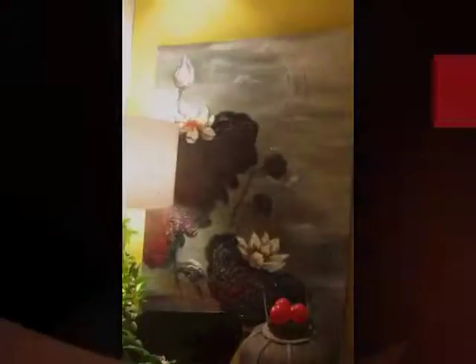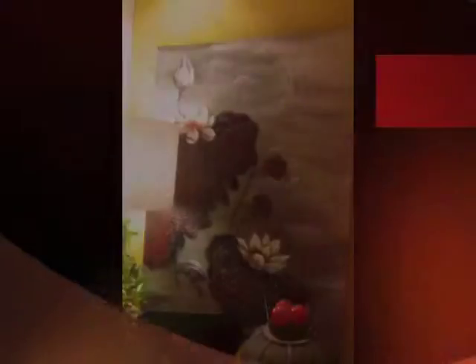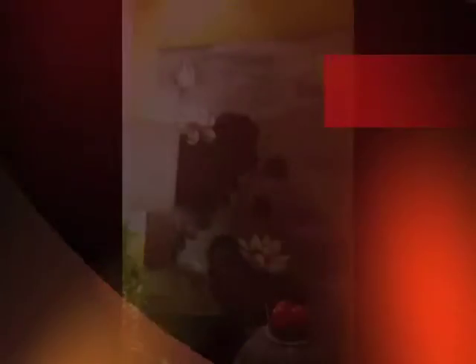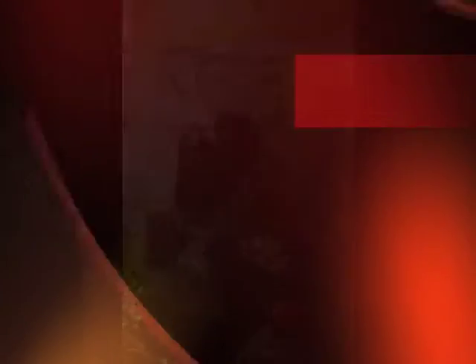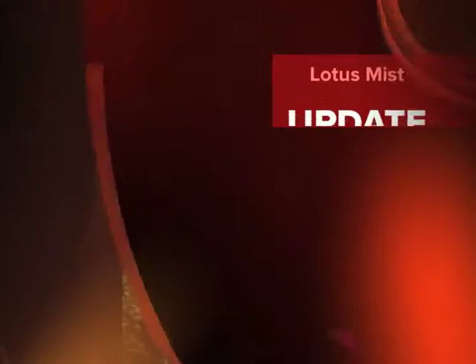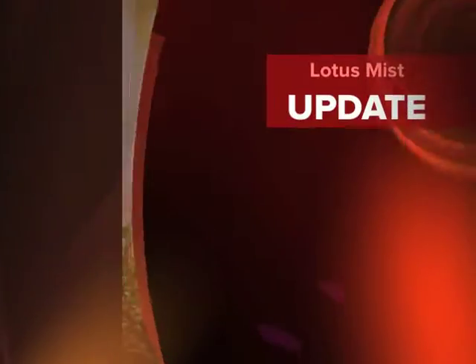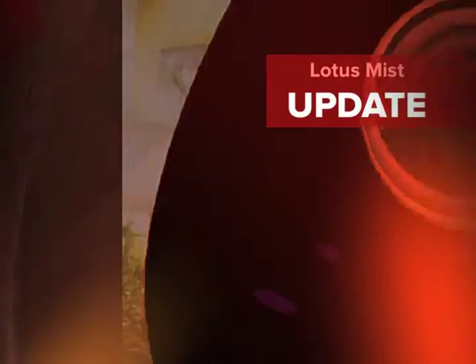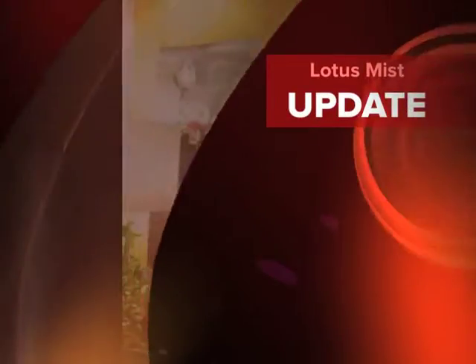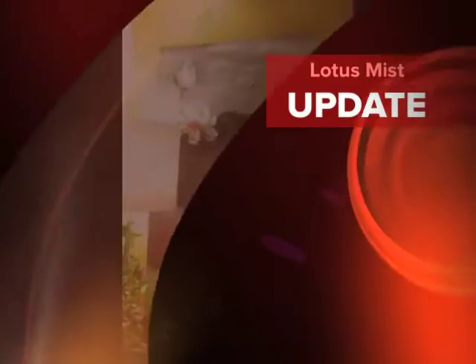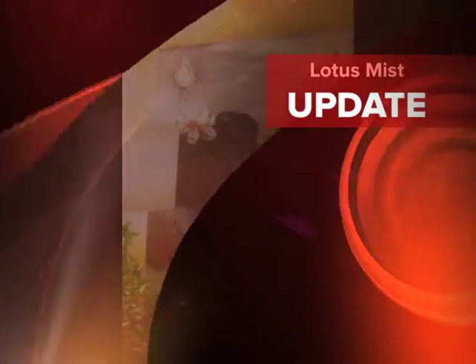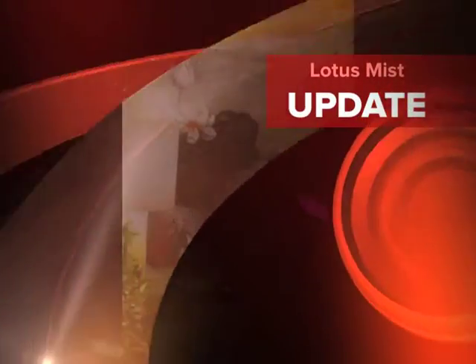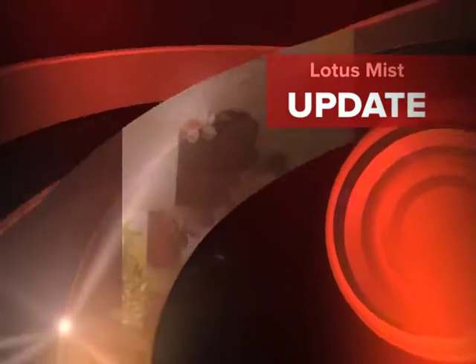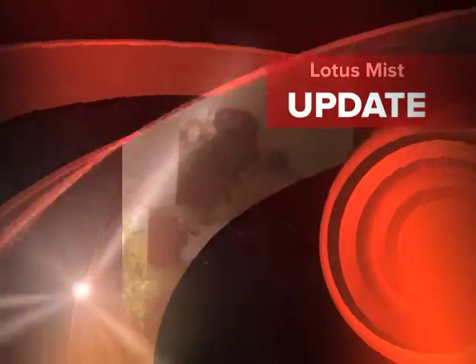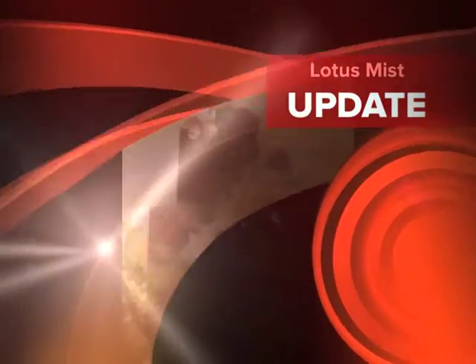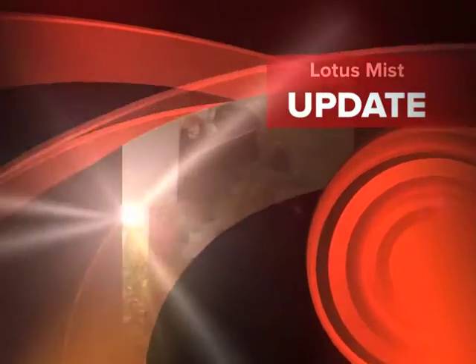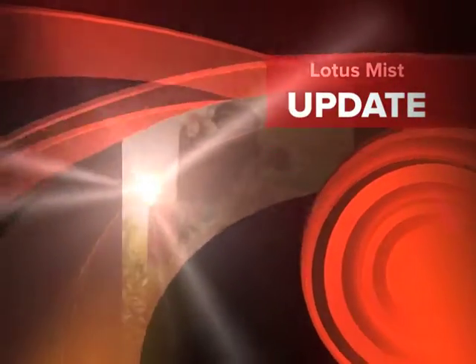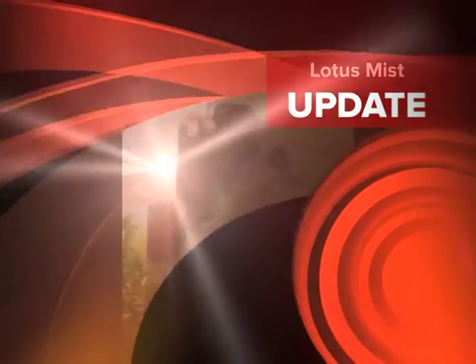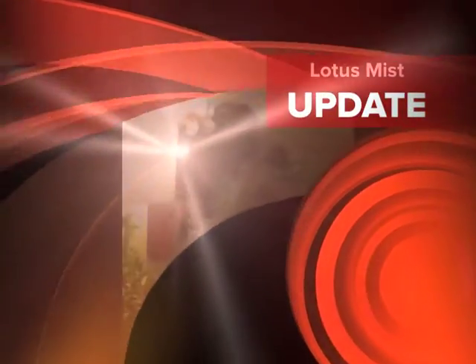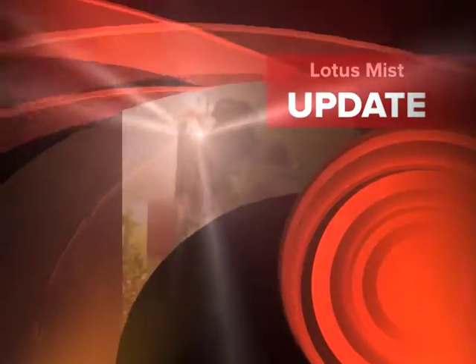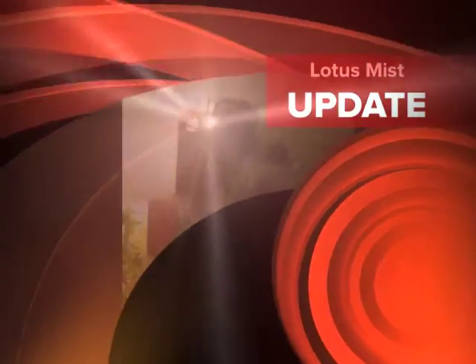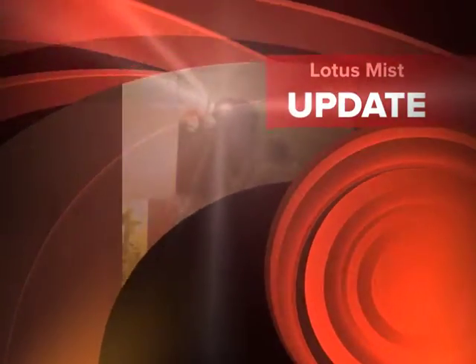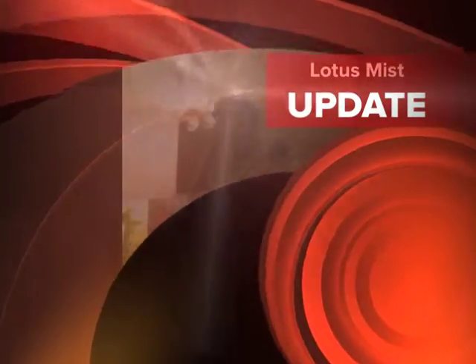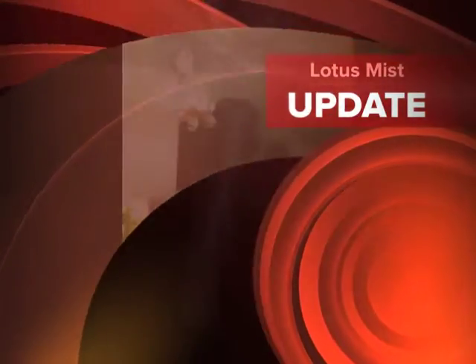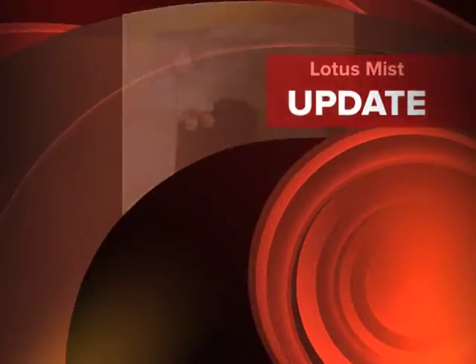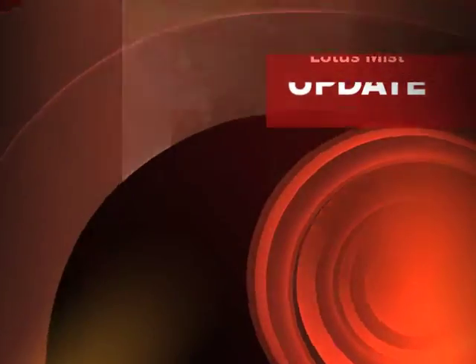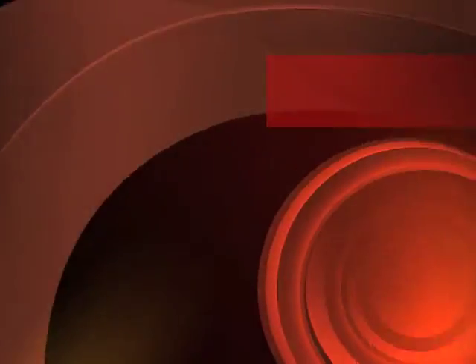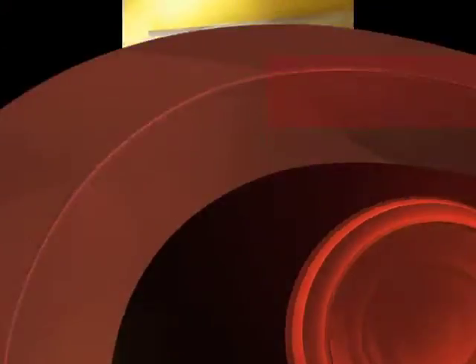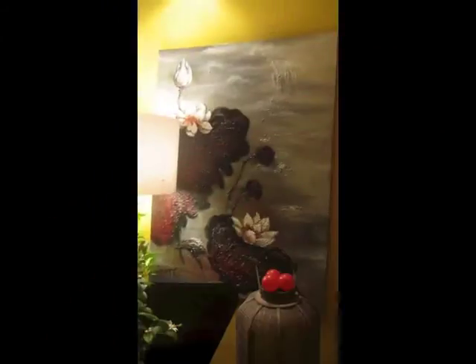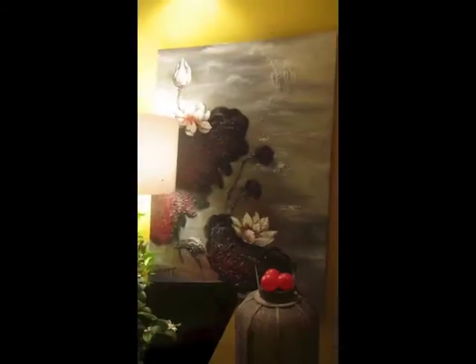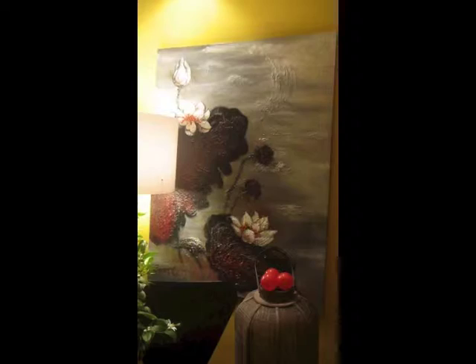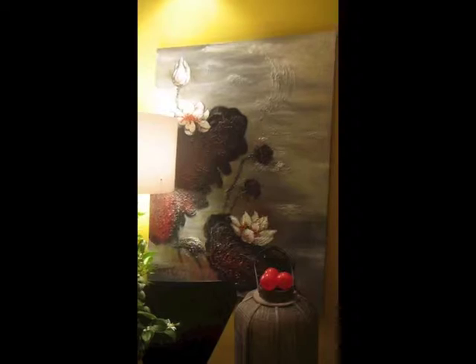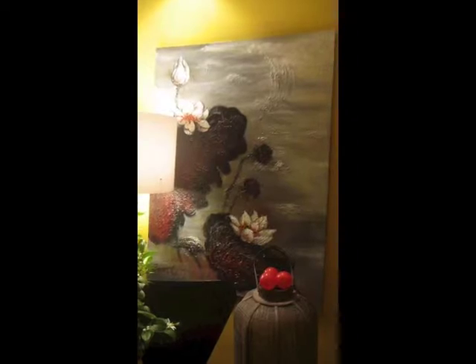Hi, this is Scott from Shinya Style and this is my painting Lotus Mist.